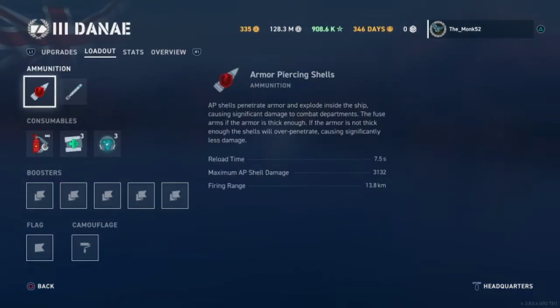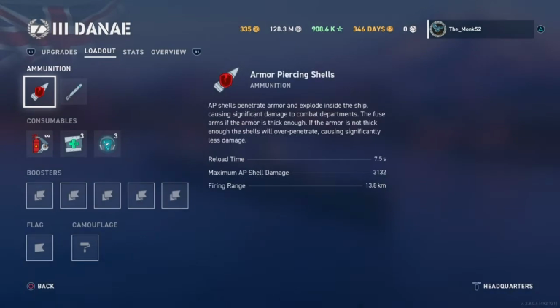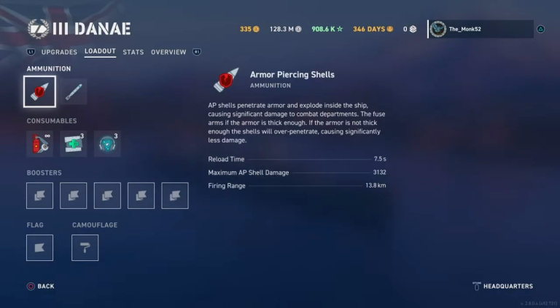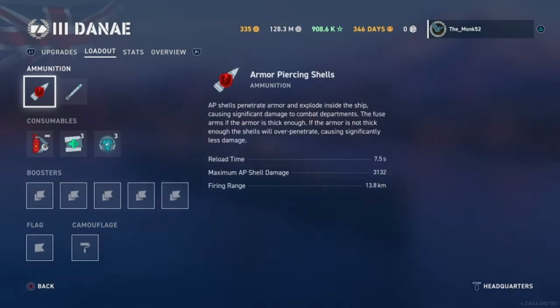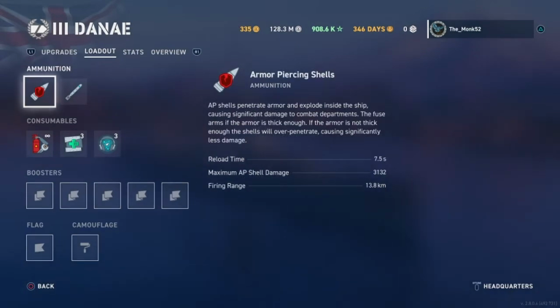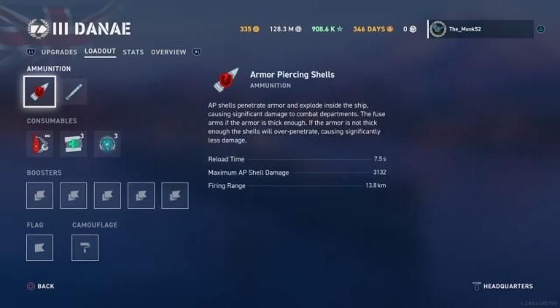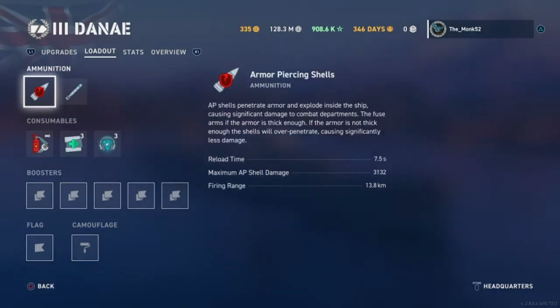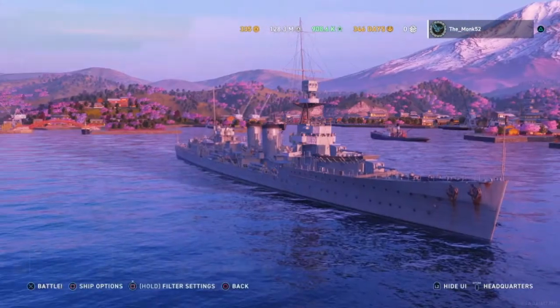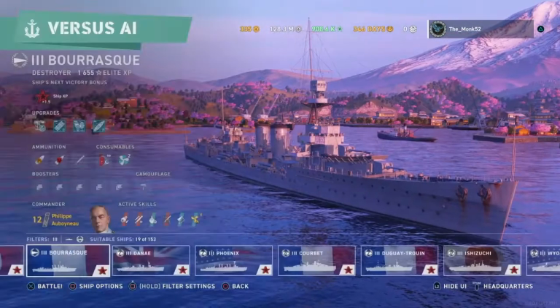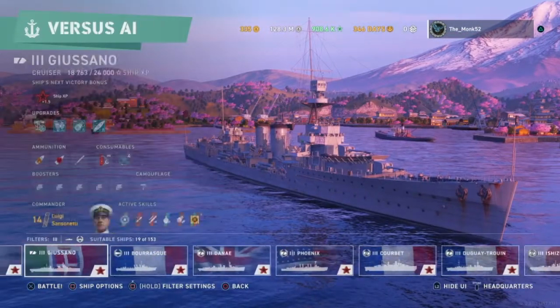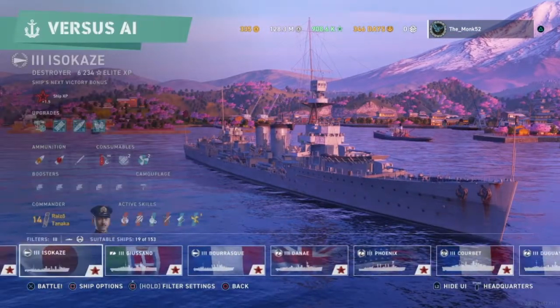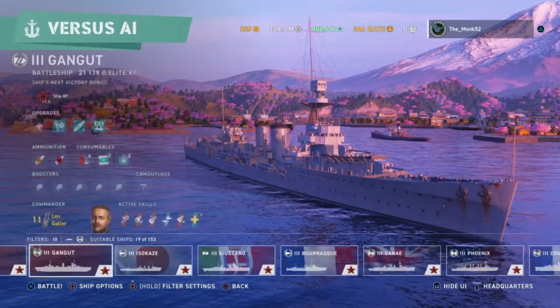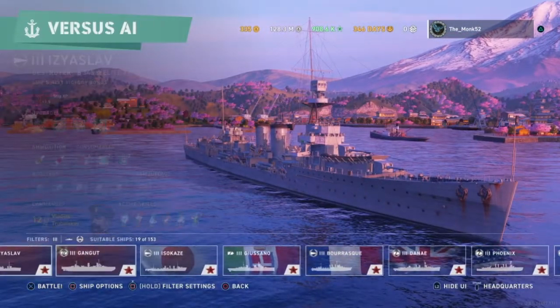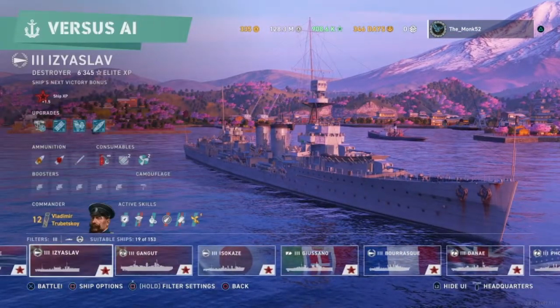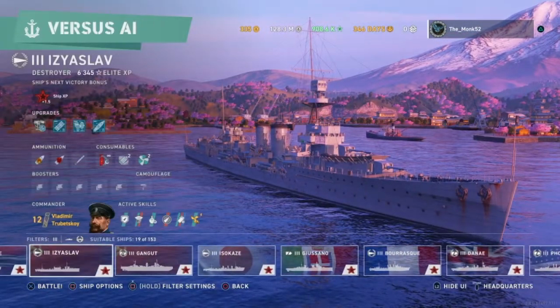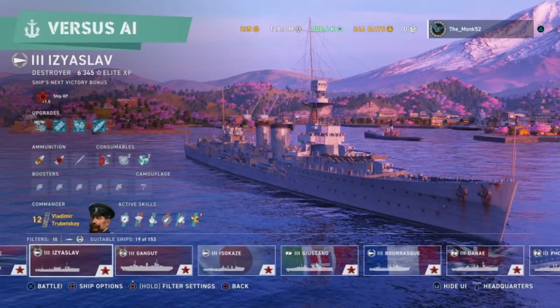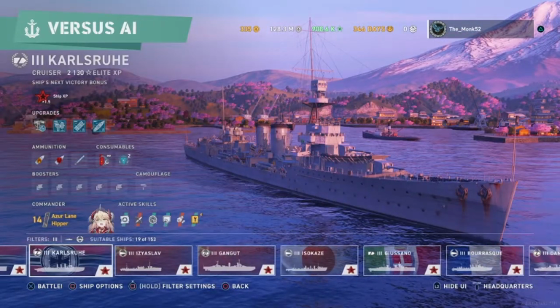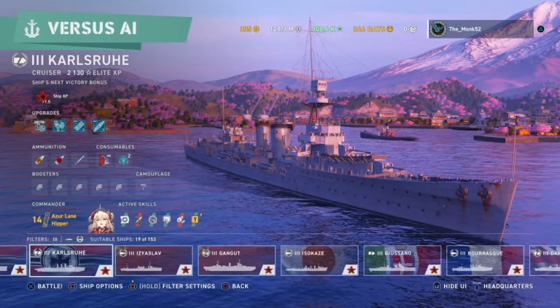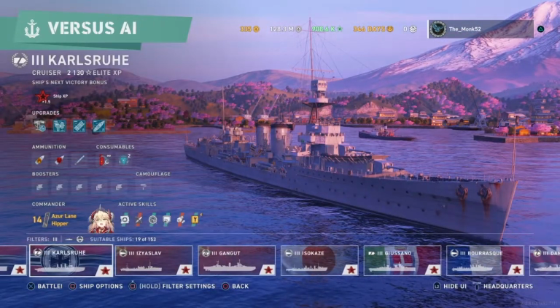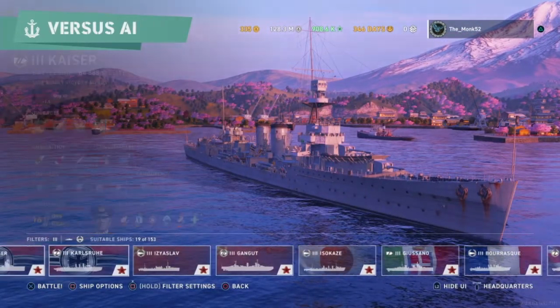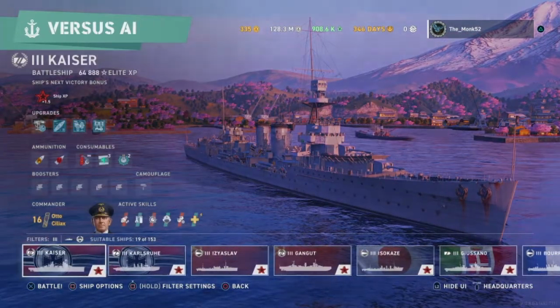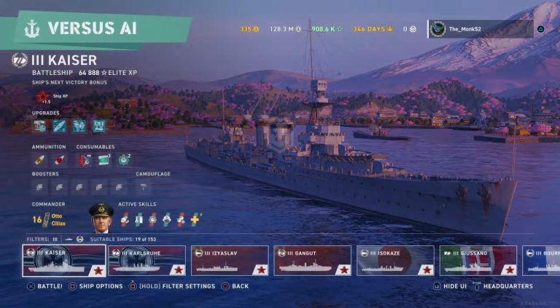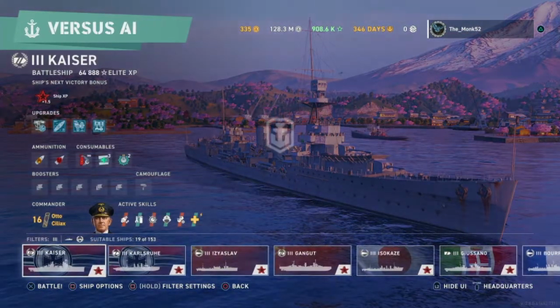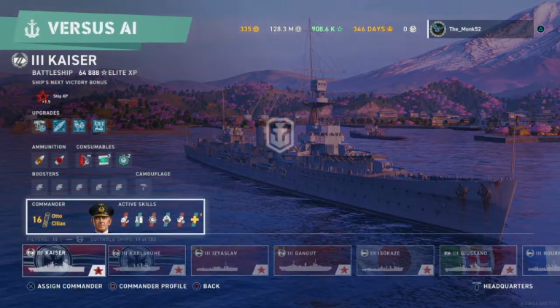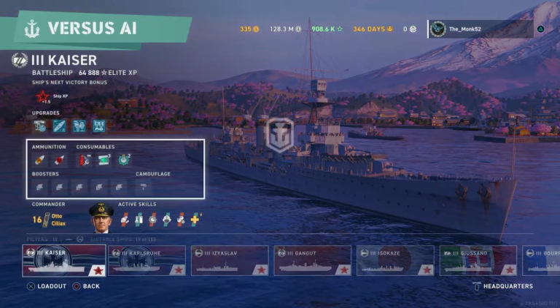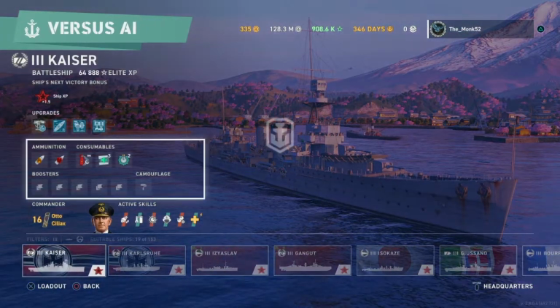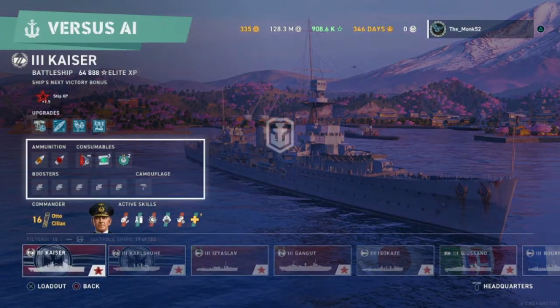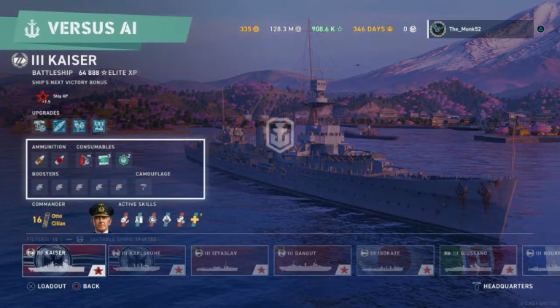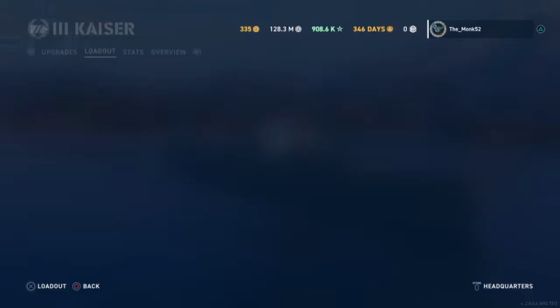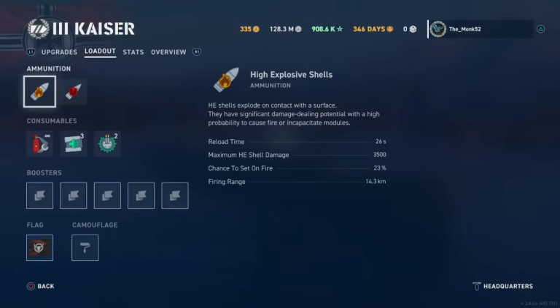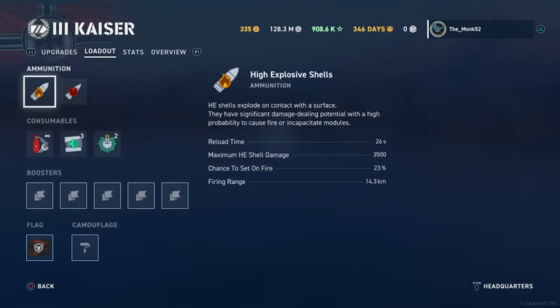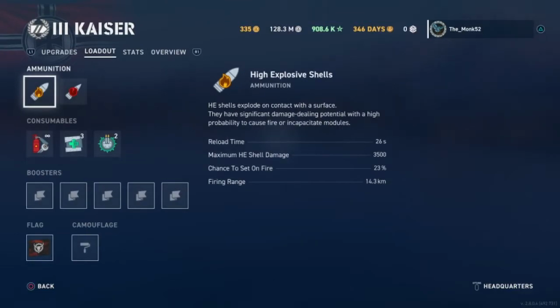And there's obviously the British cruisers, which are a special bunch that only get one ammunition type — they just have AP and torpedoes.